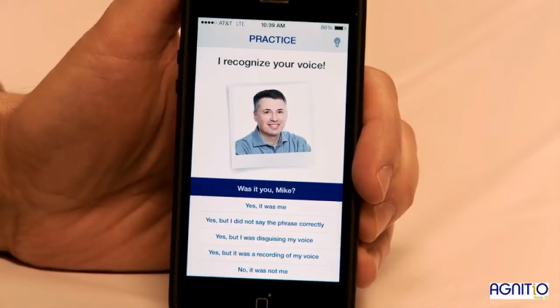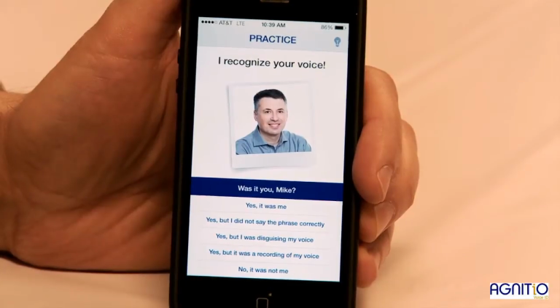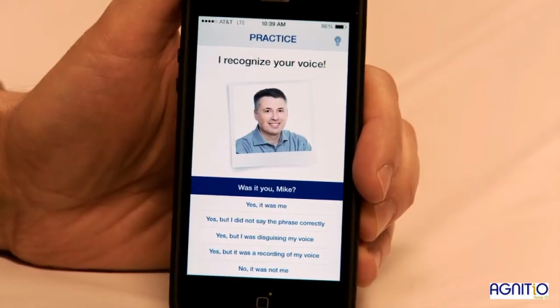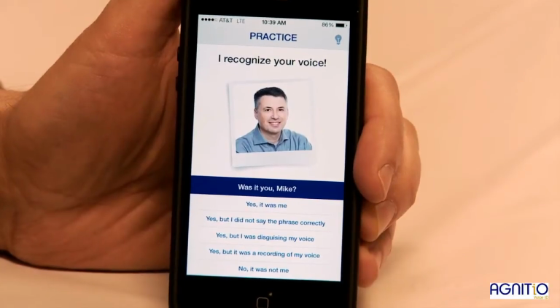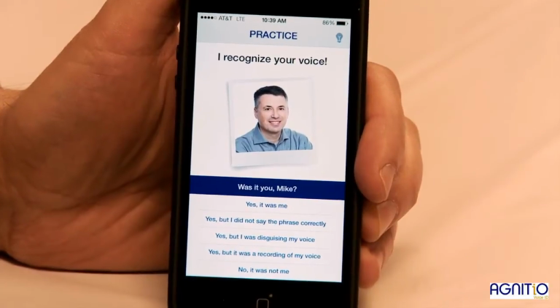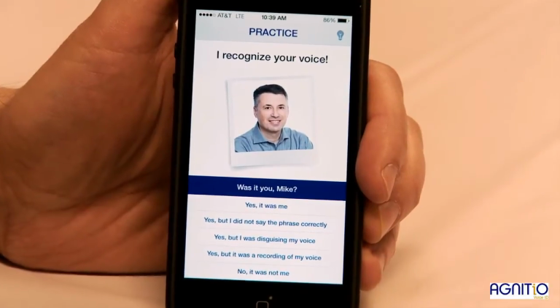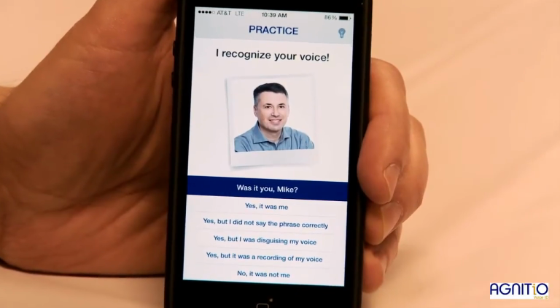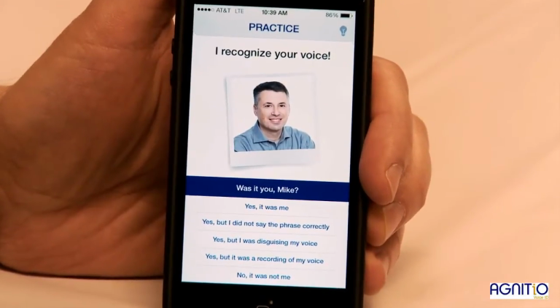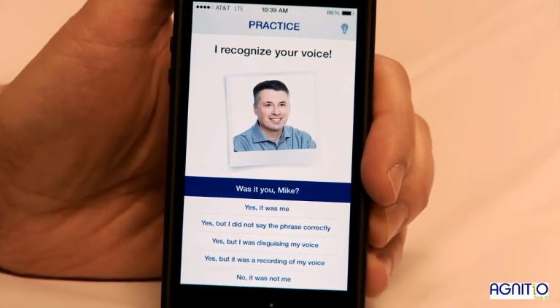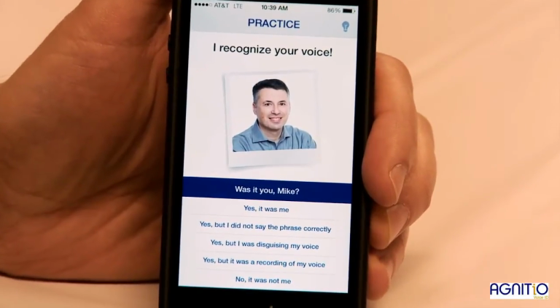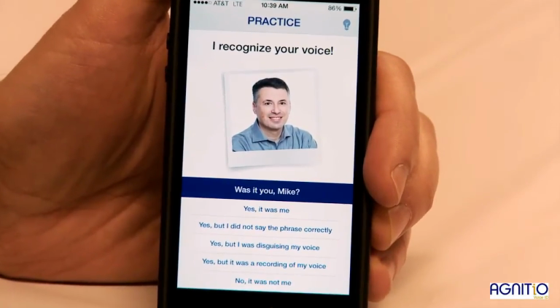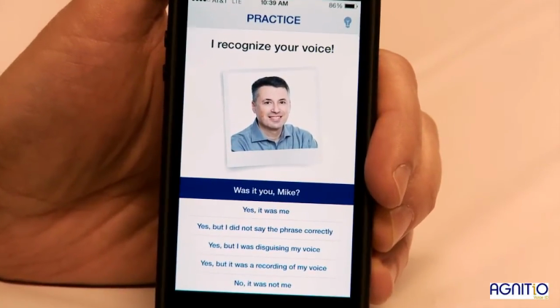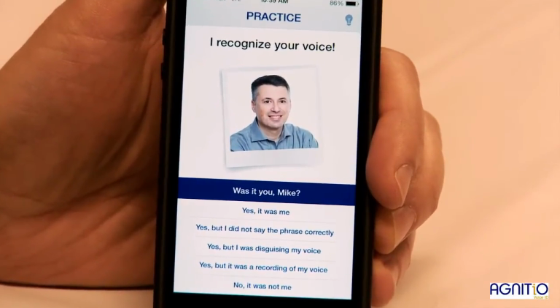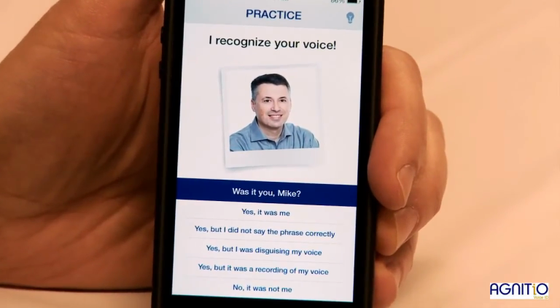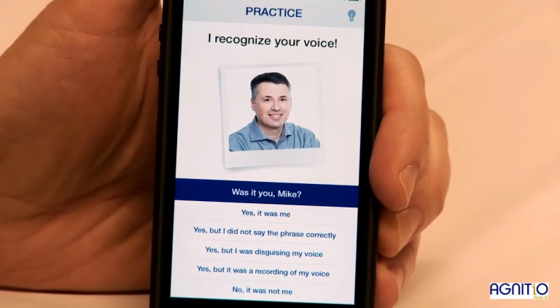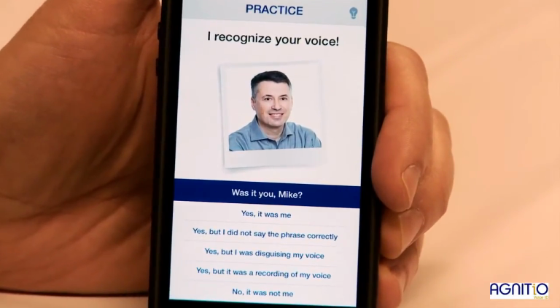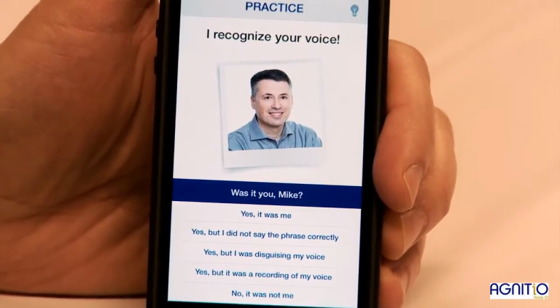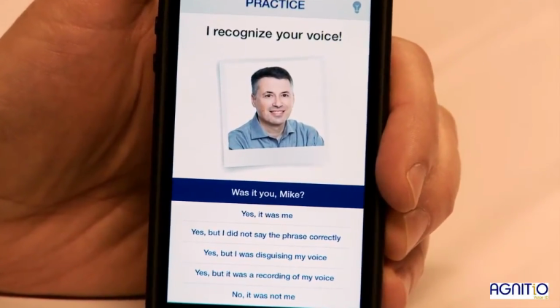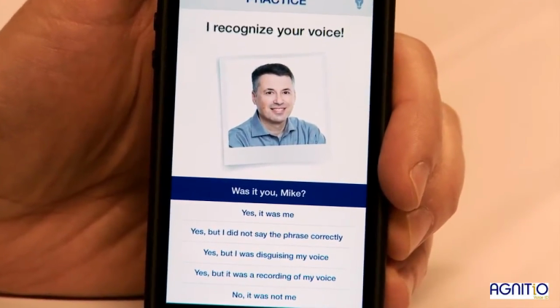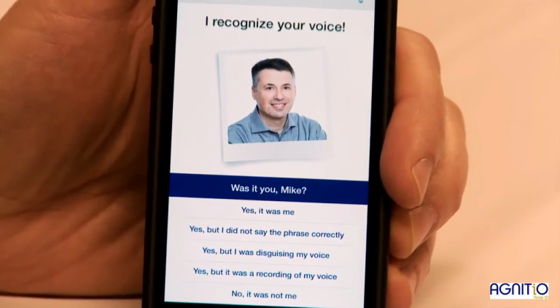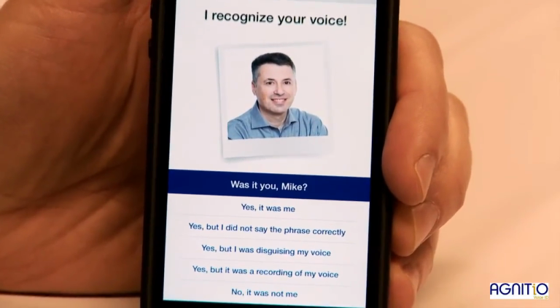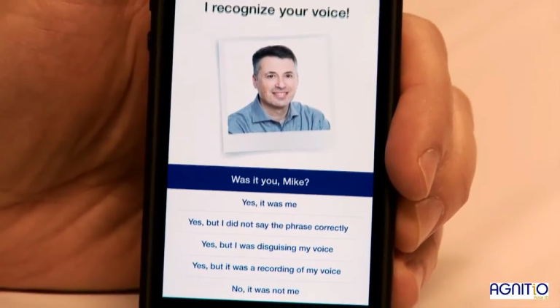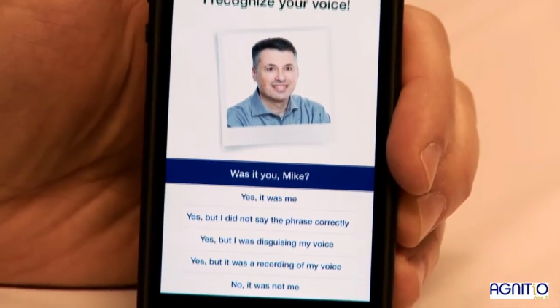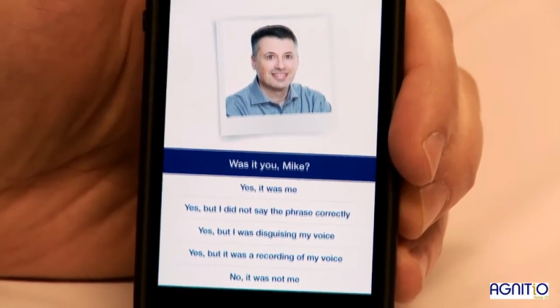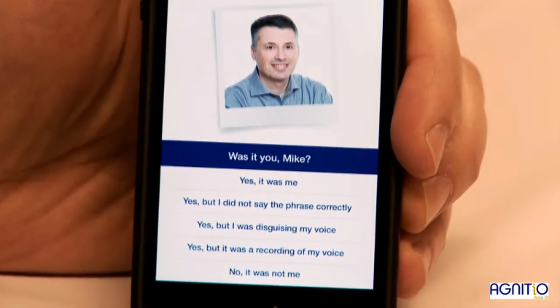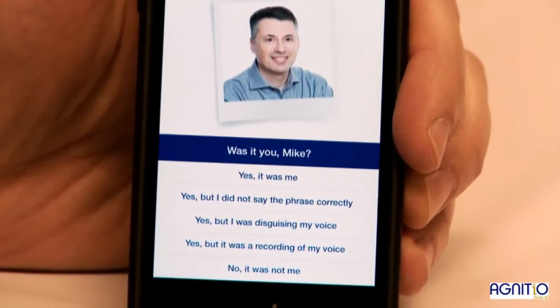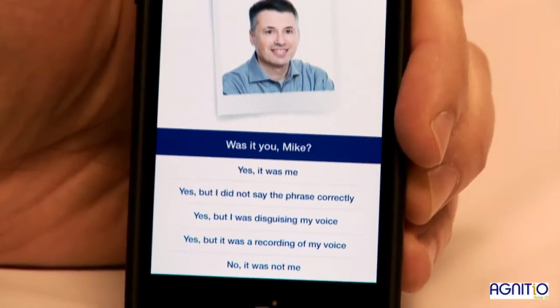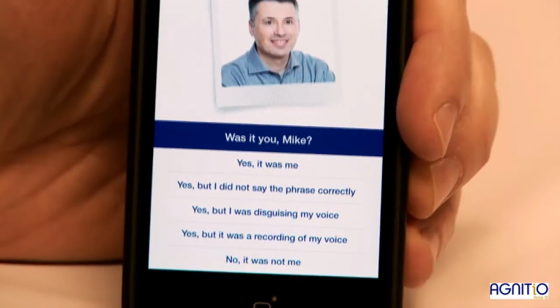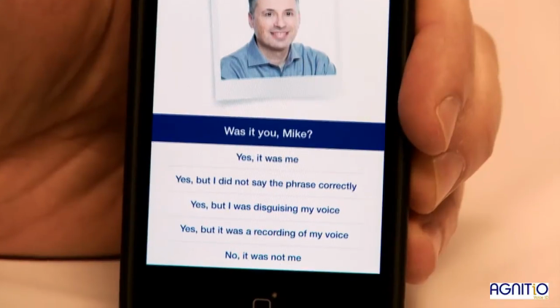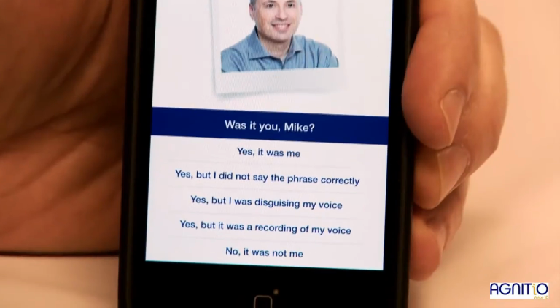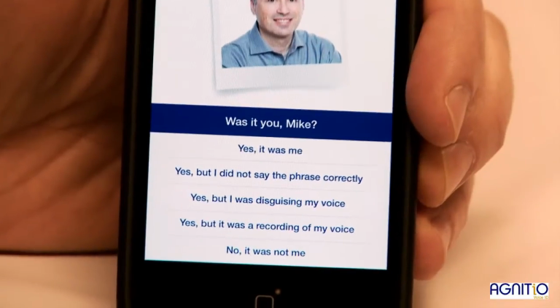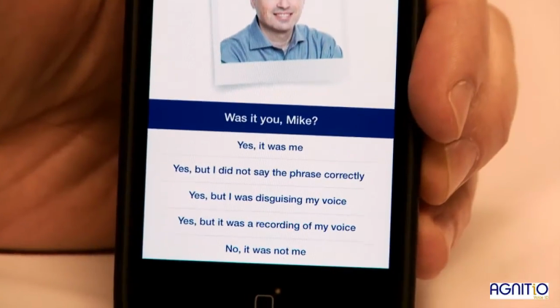You see, the system recognized me. It also gives me an option to provide some feedback that can be used for tuning.